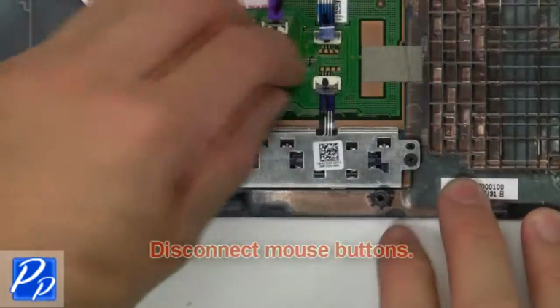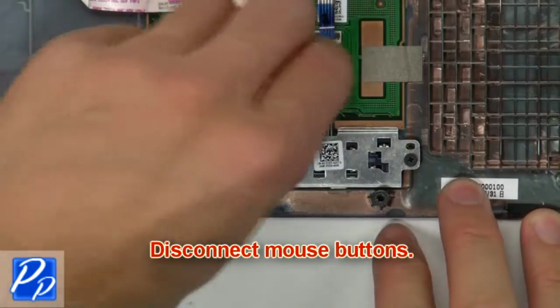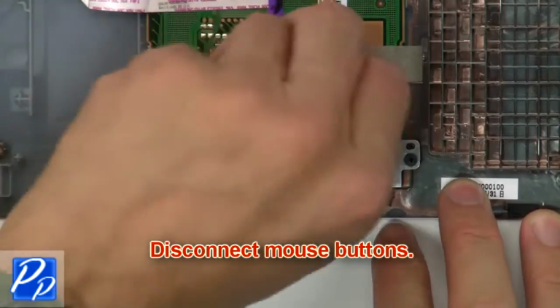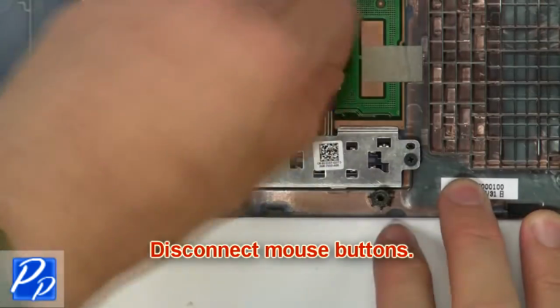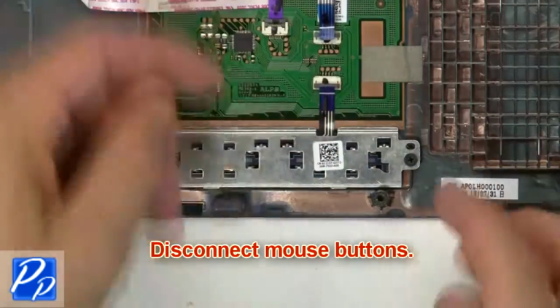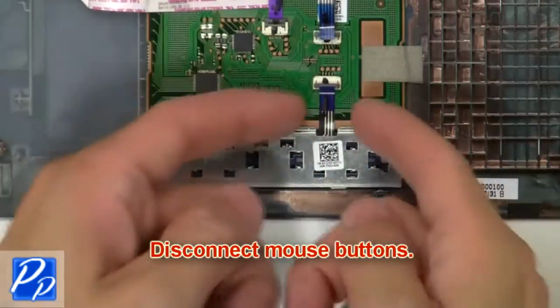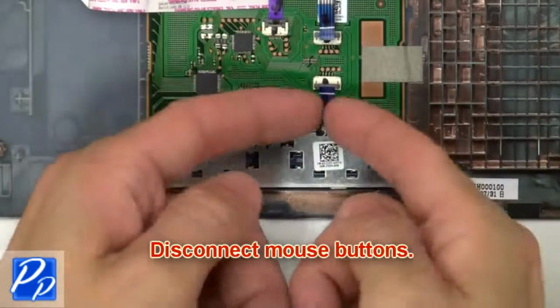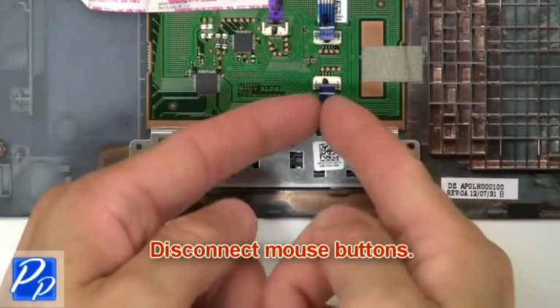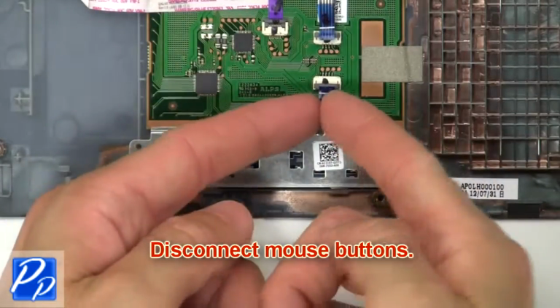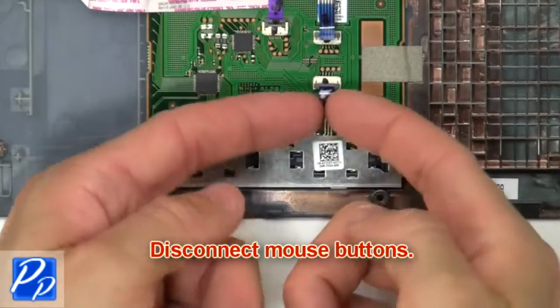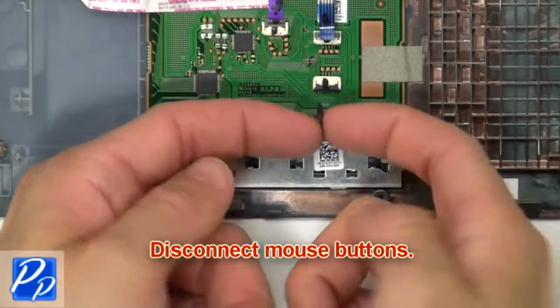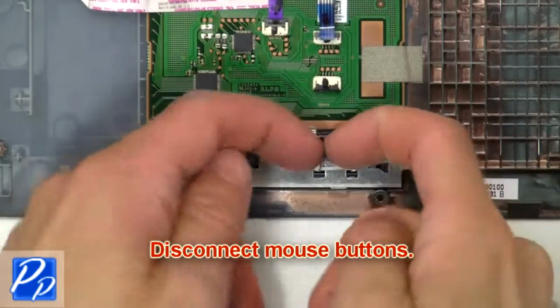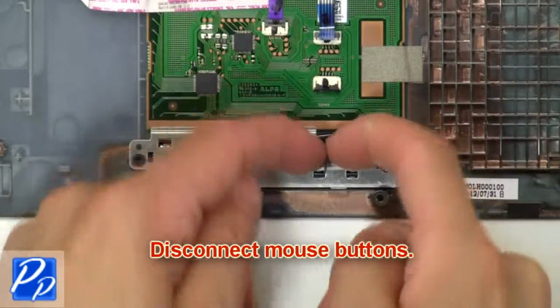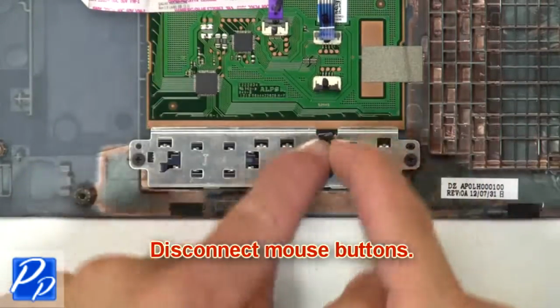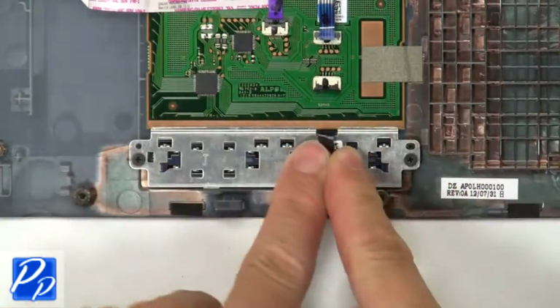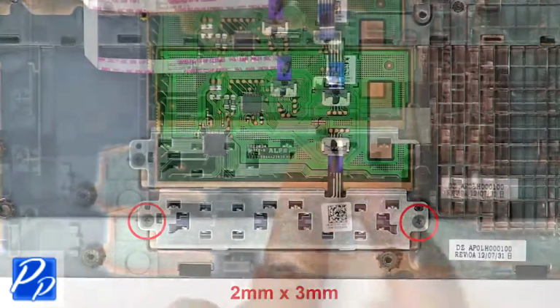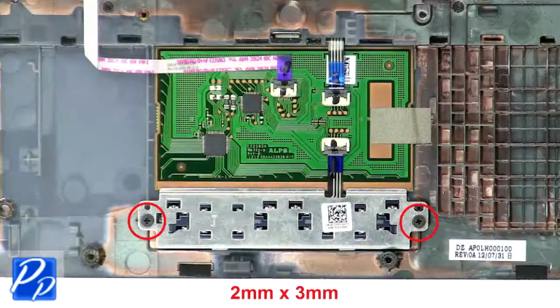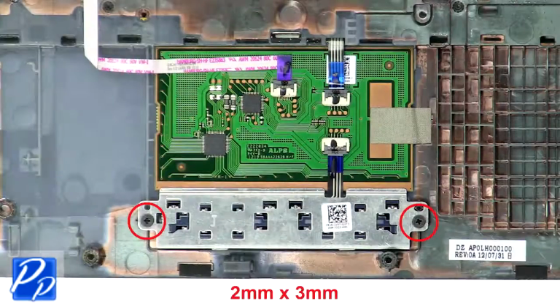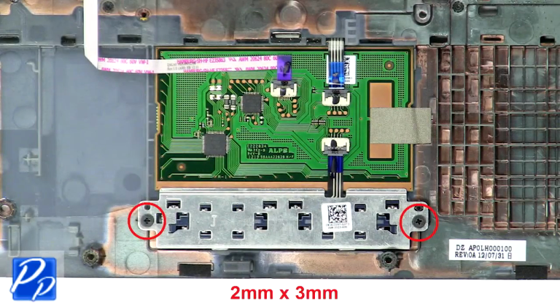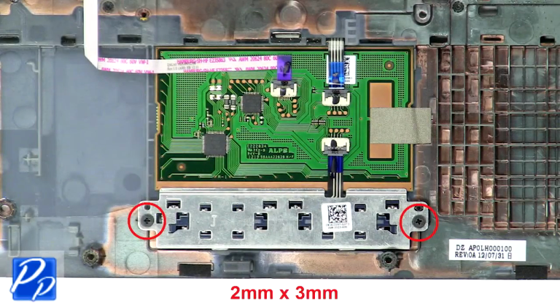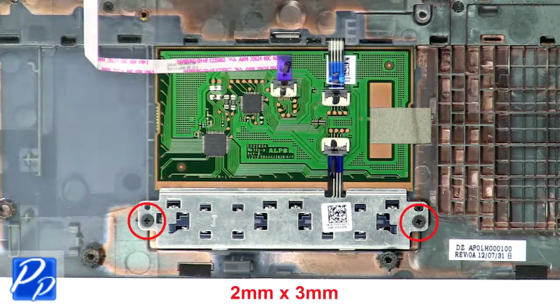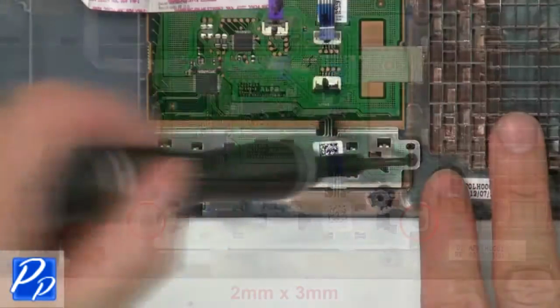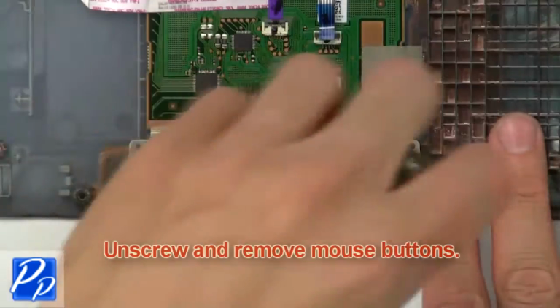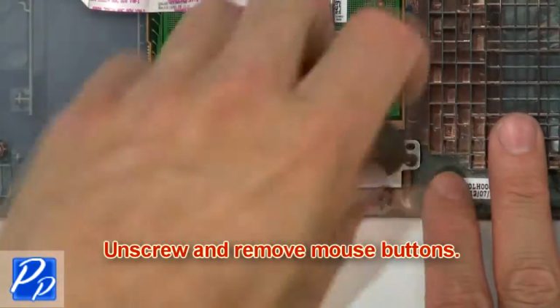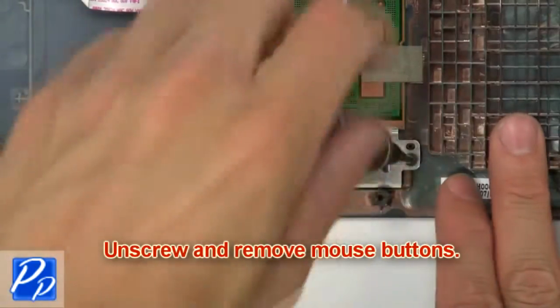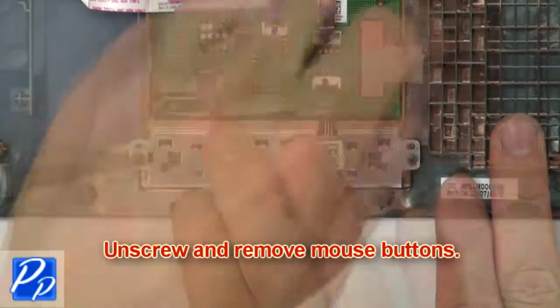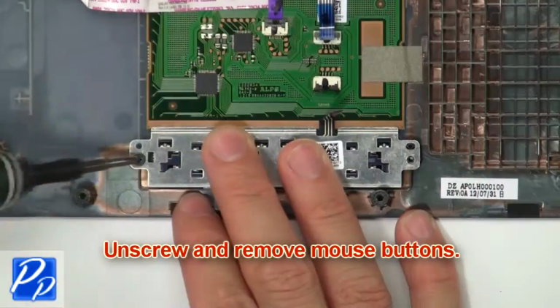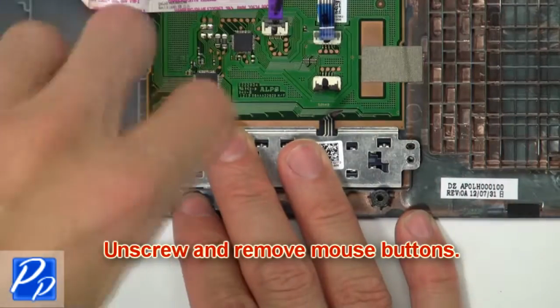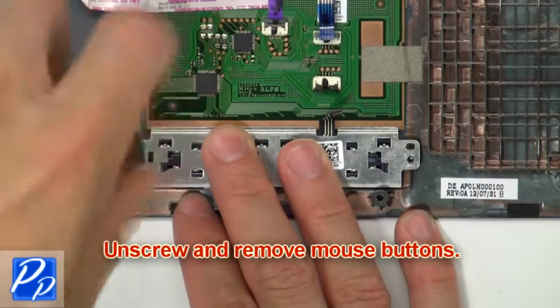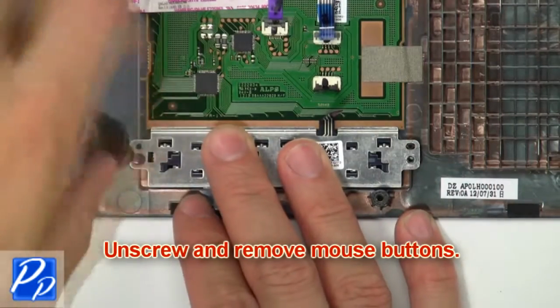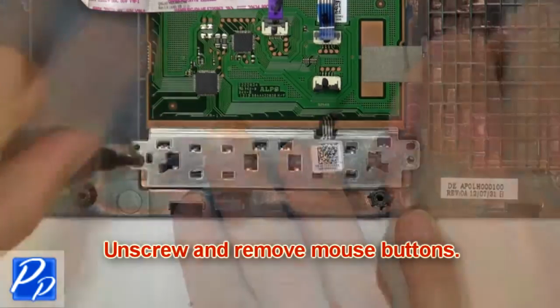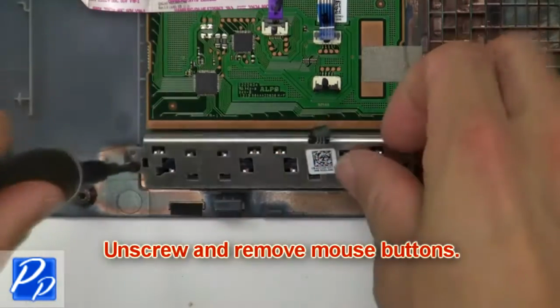Now disconnect the mouse buttons. Then unscrew and remove the mouse buttons.